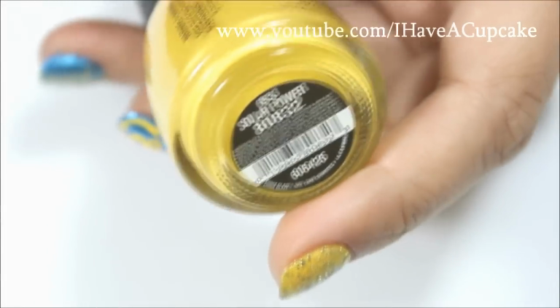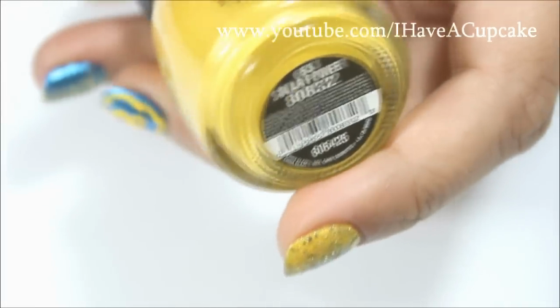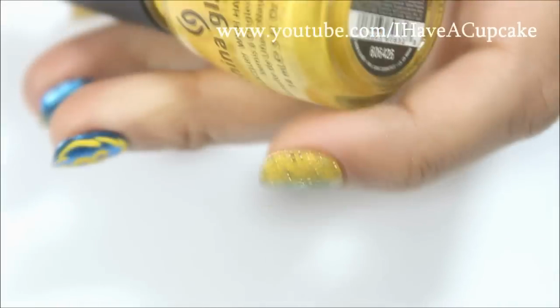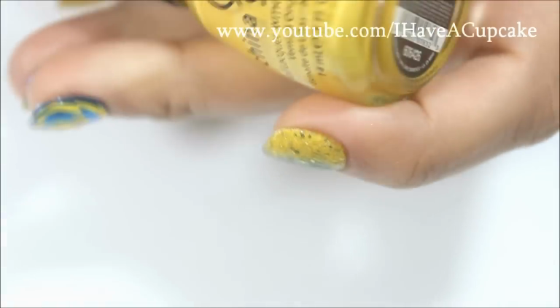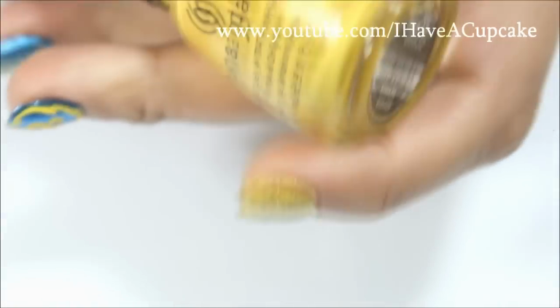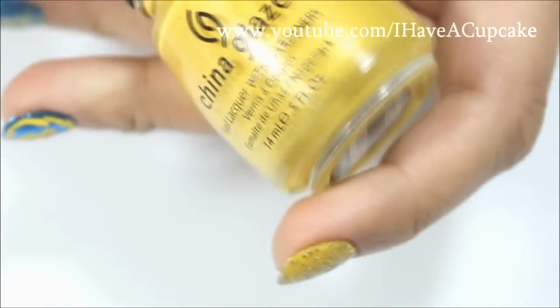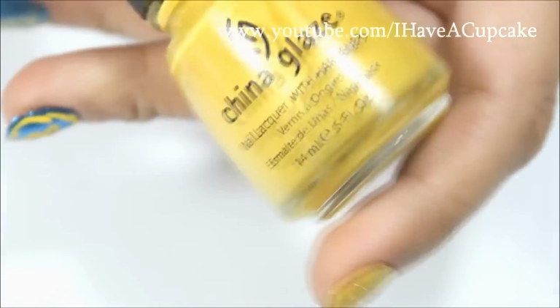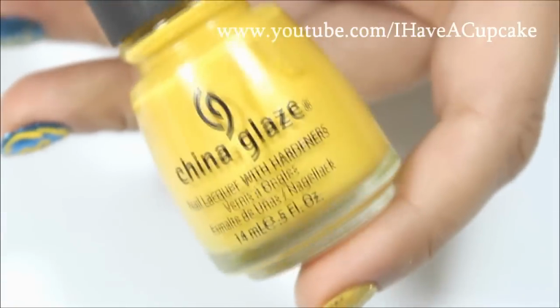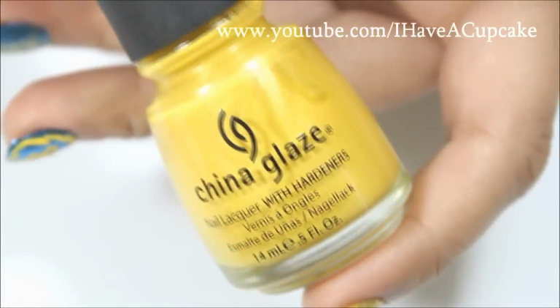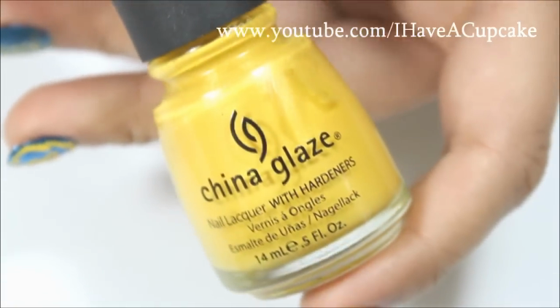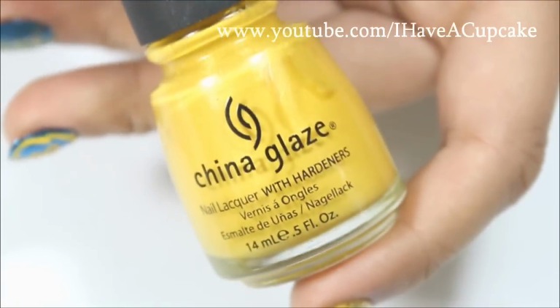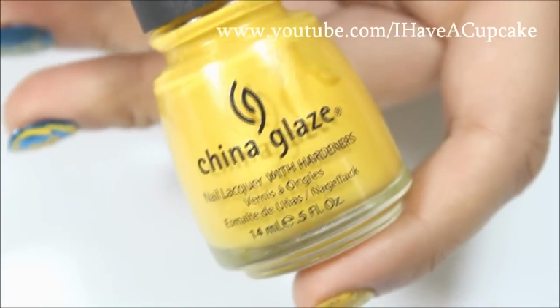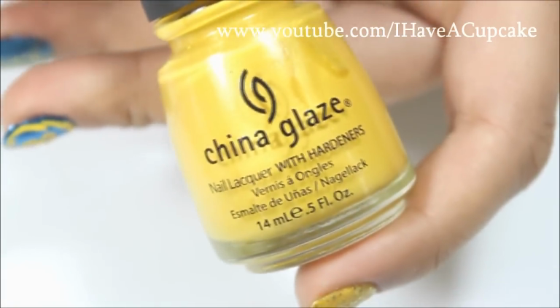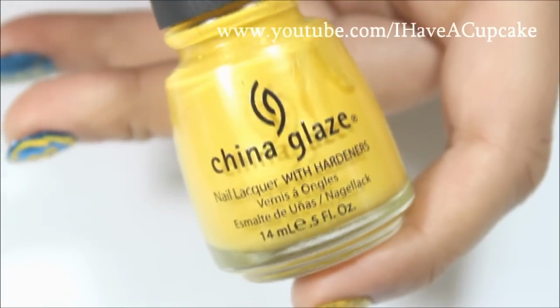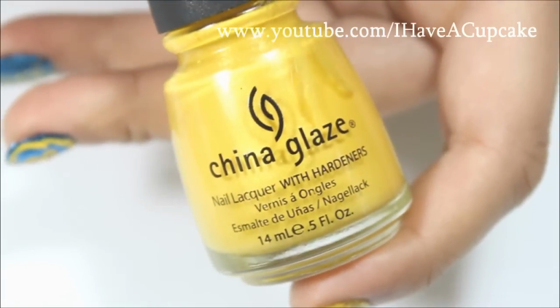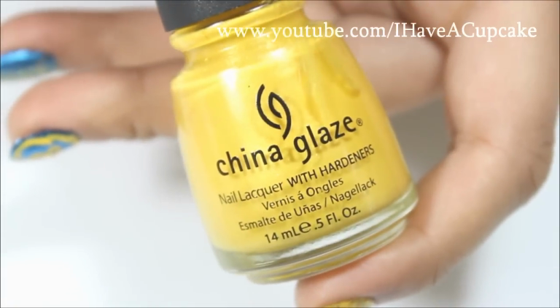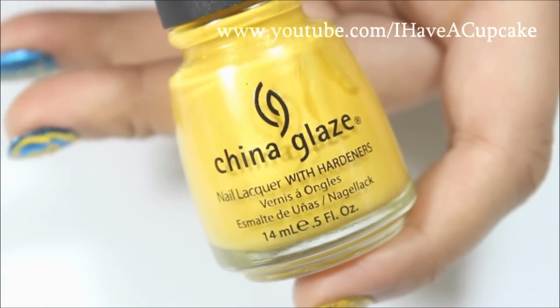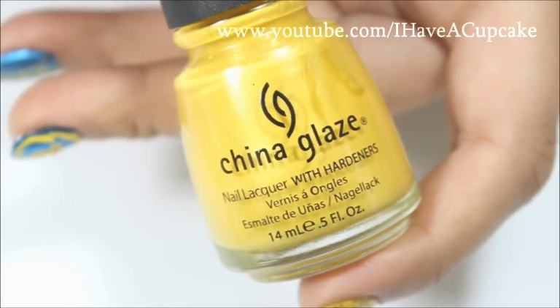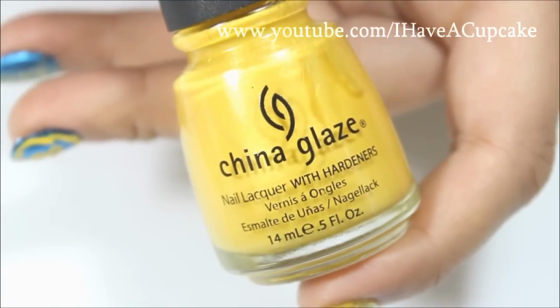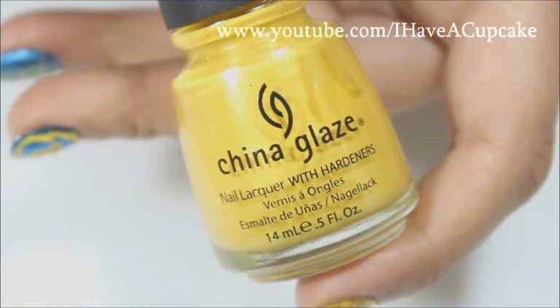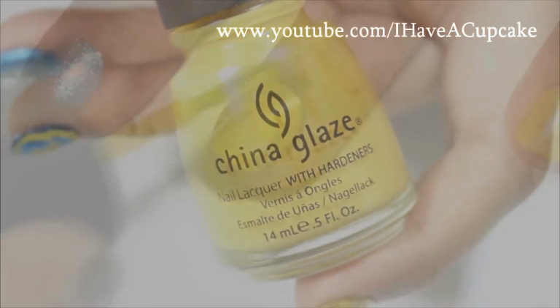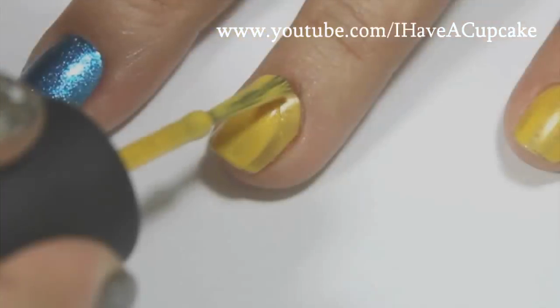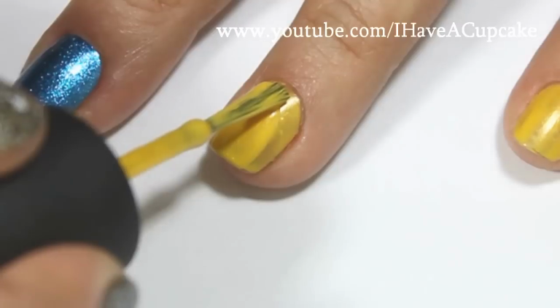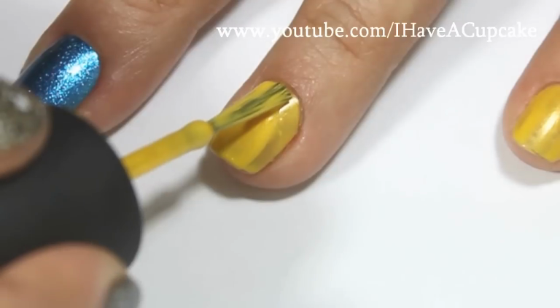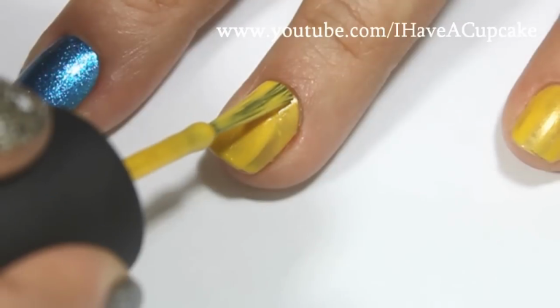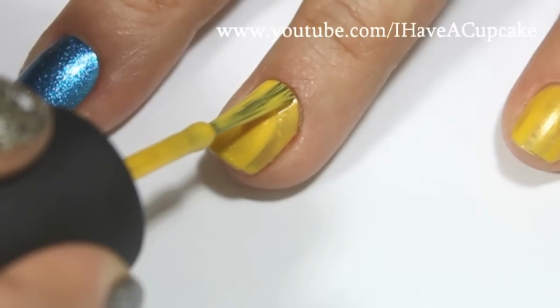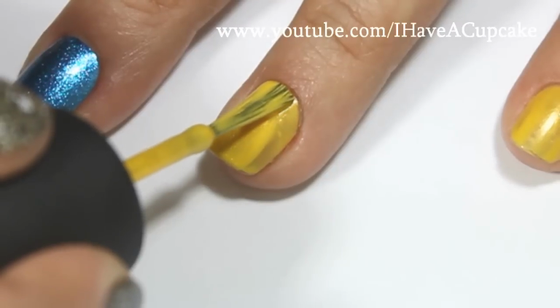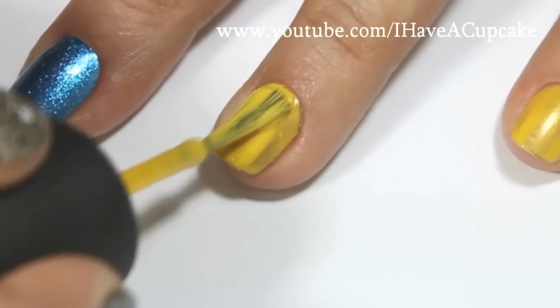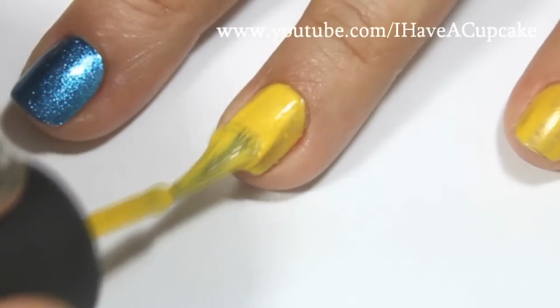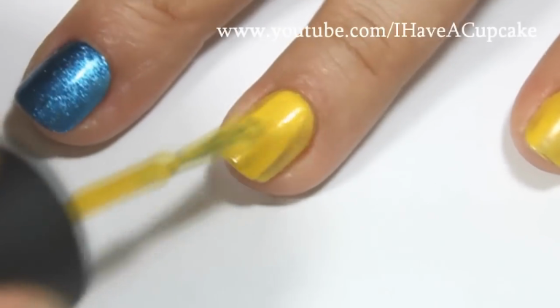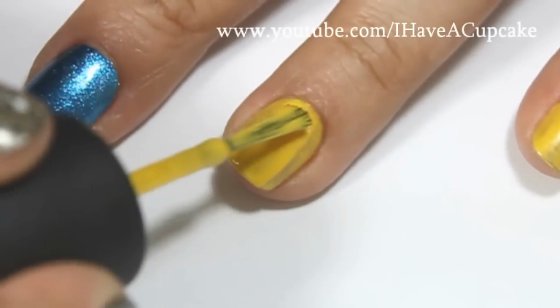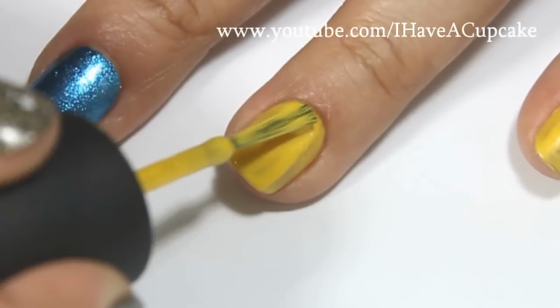With Solar Power by China Glaze, I will be doing two coats of that on the rest of my nails.